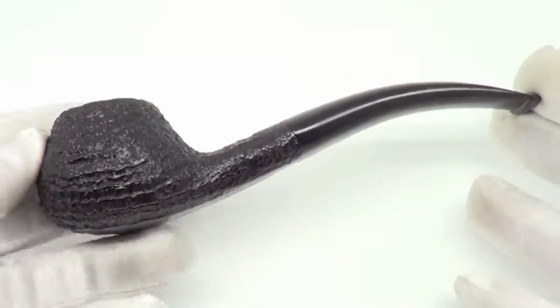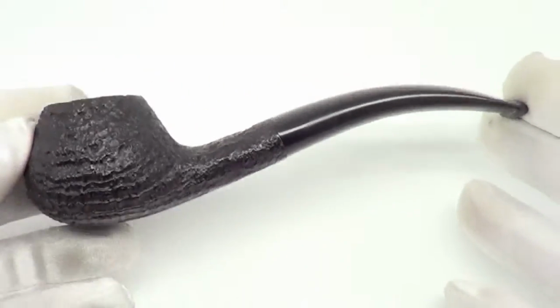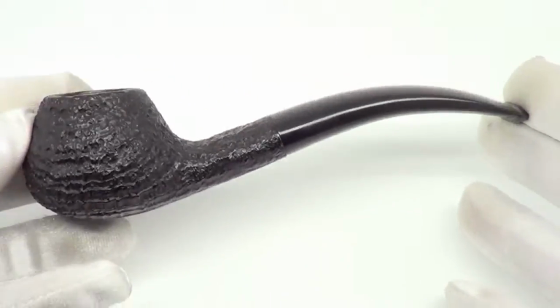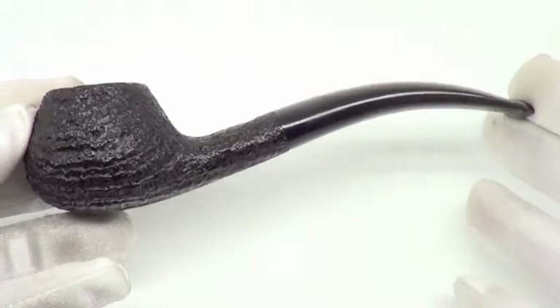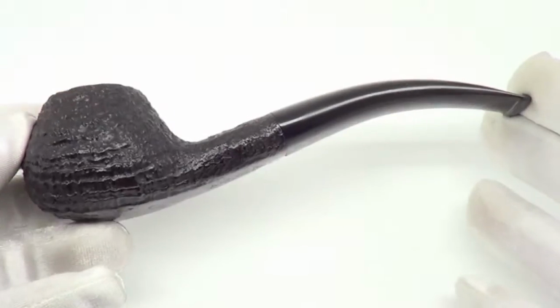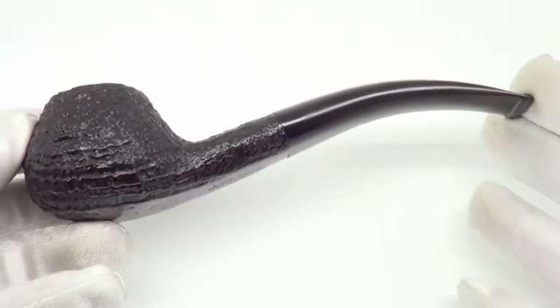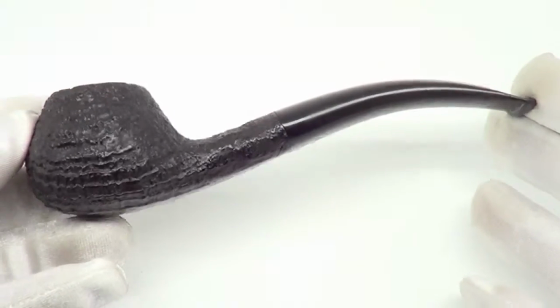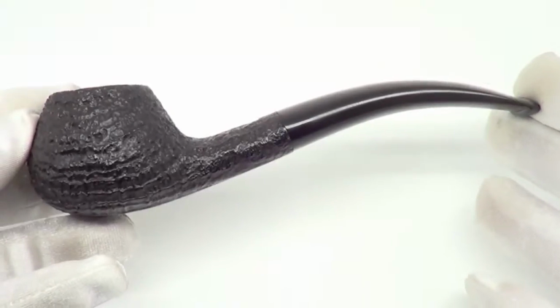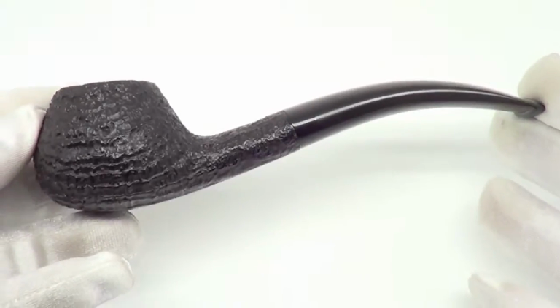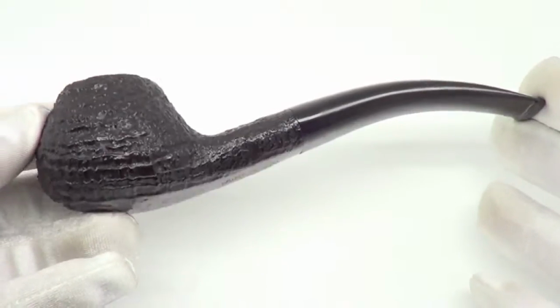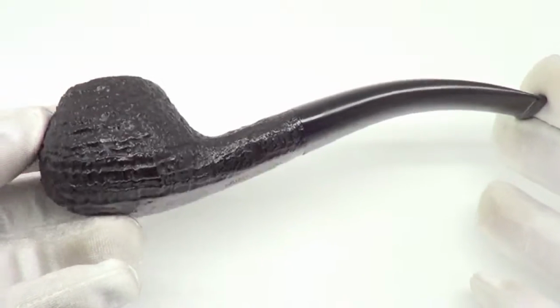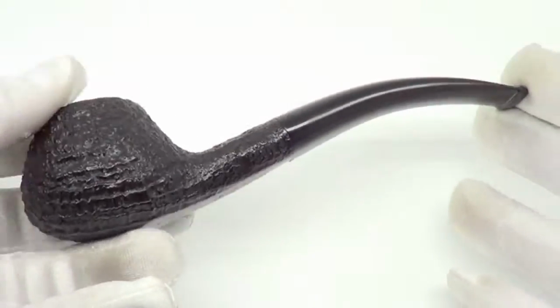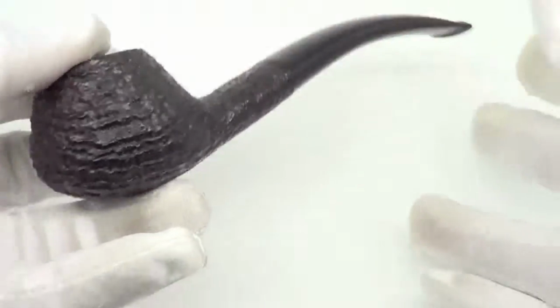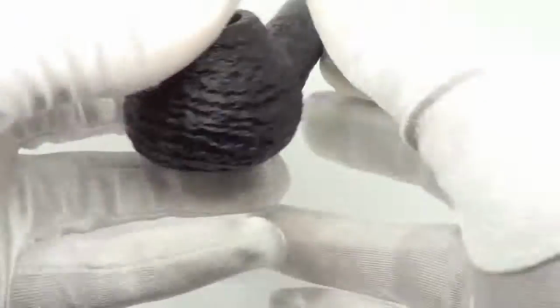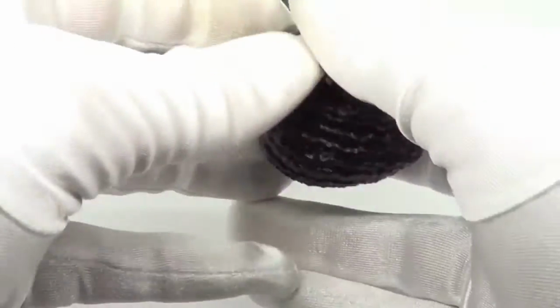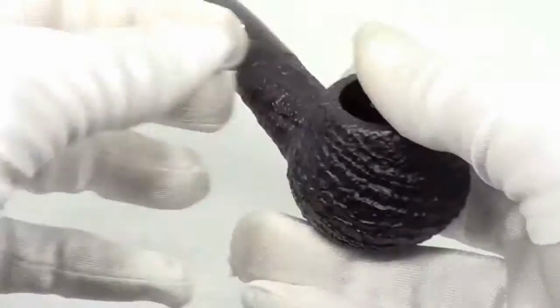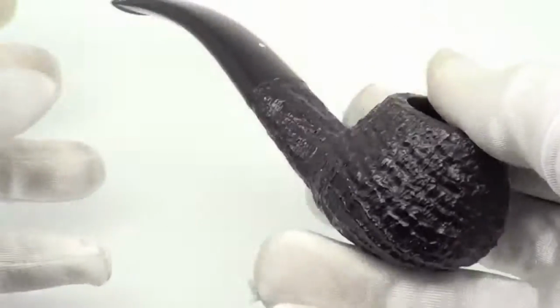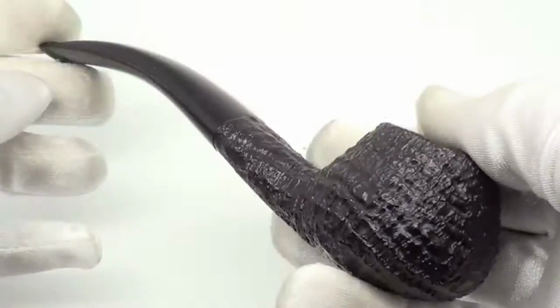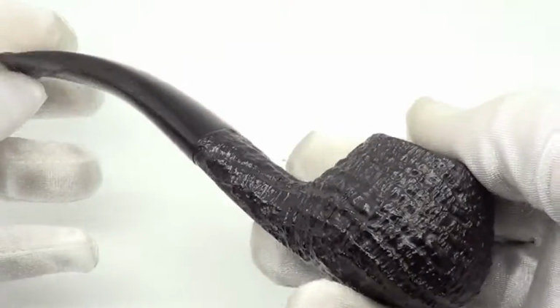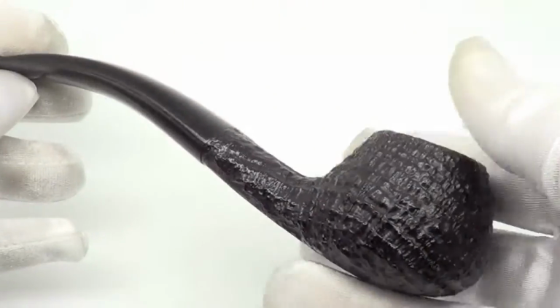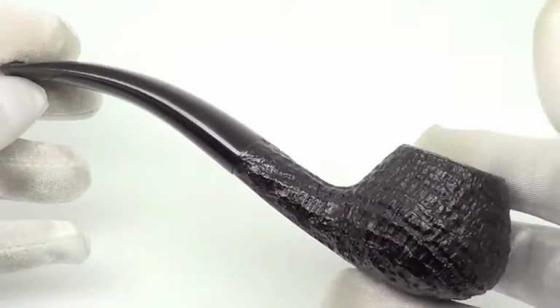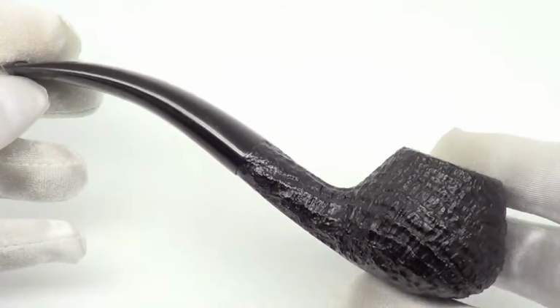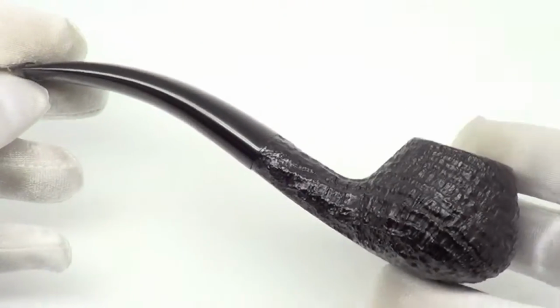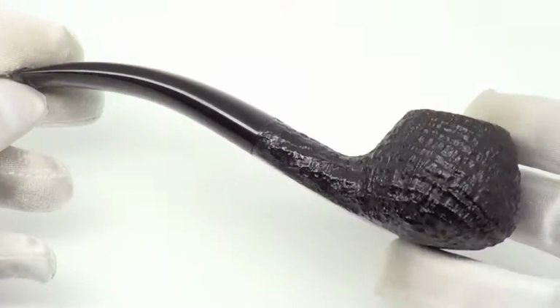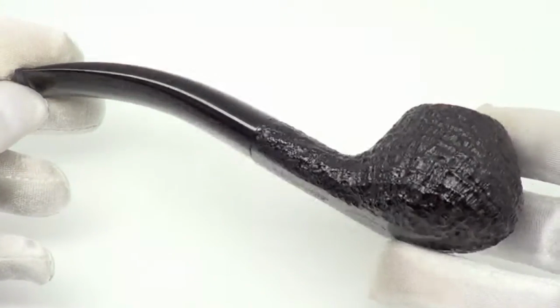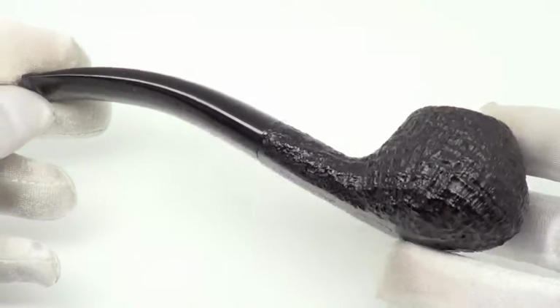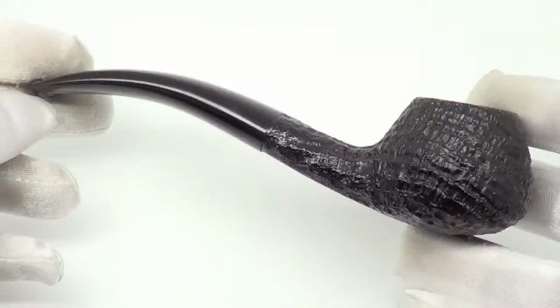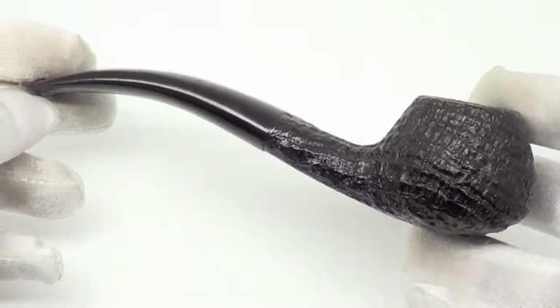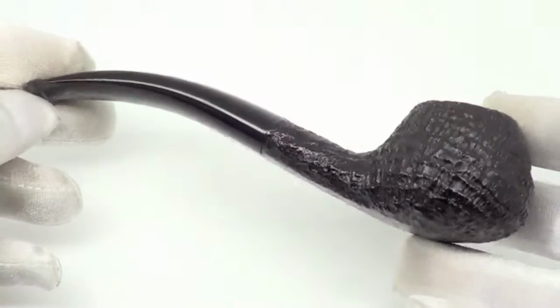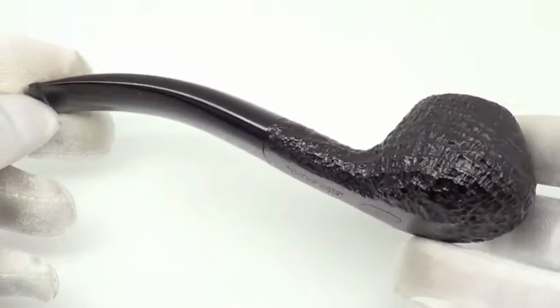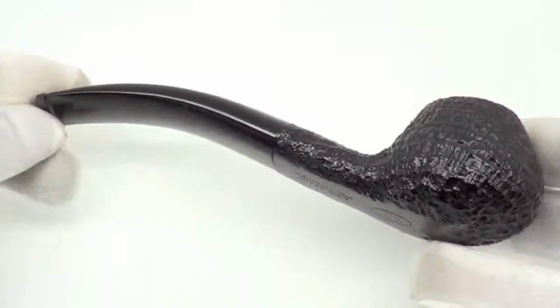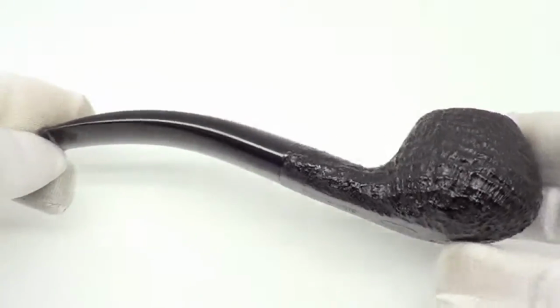So there you have it — a beautiful group 5 Dunhill ring grain, ready to be enjoyed.